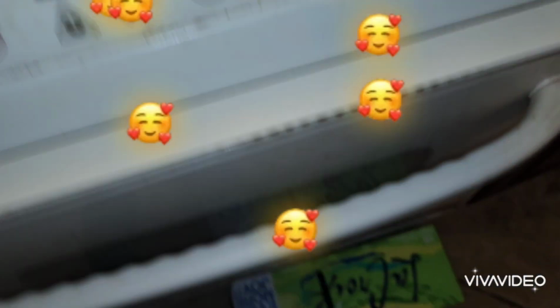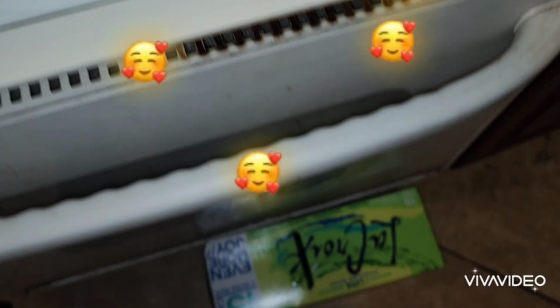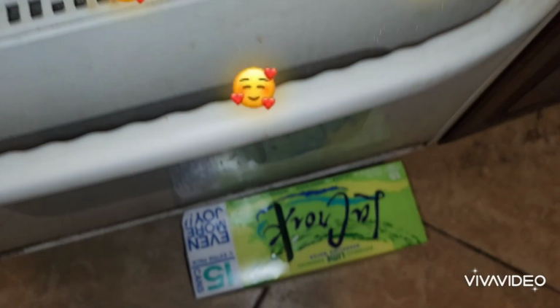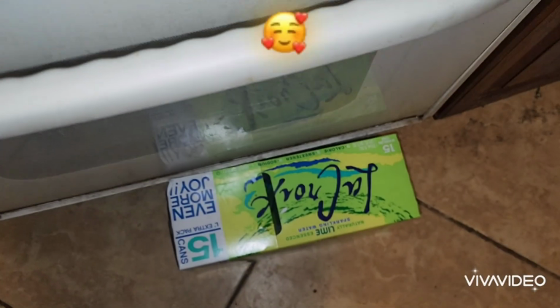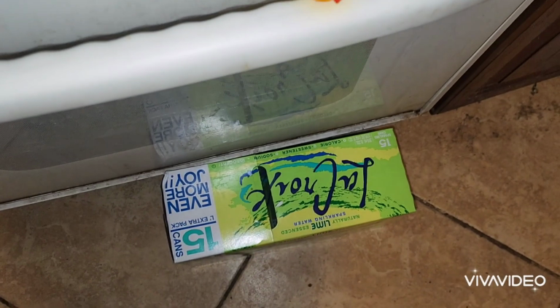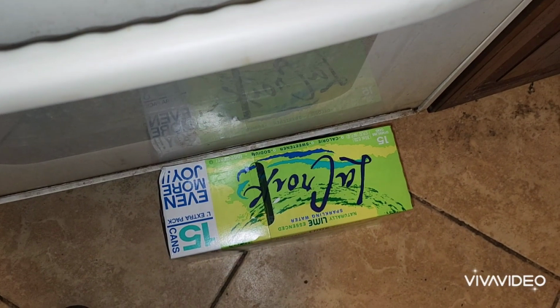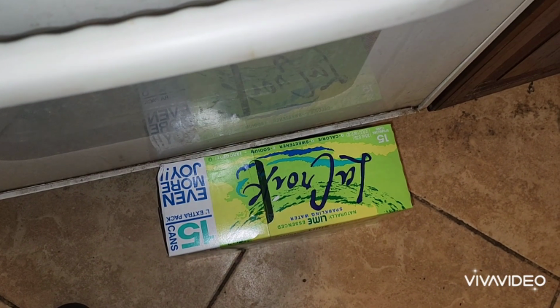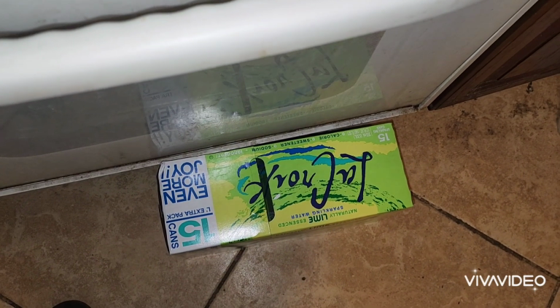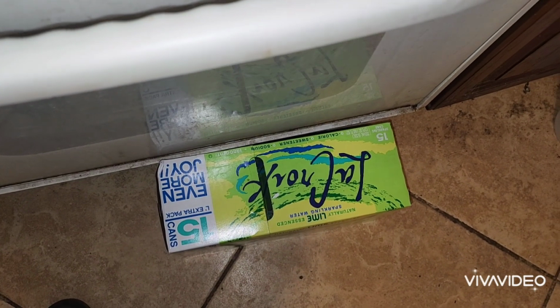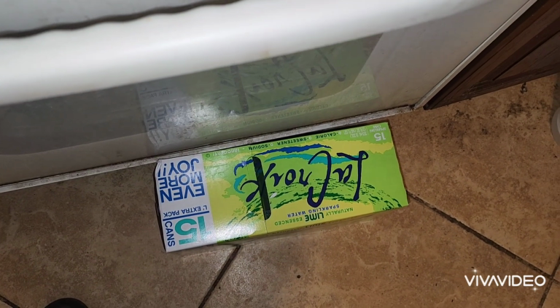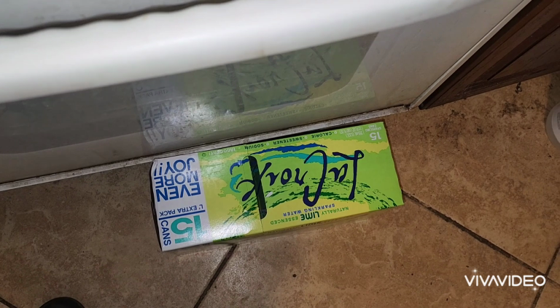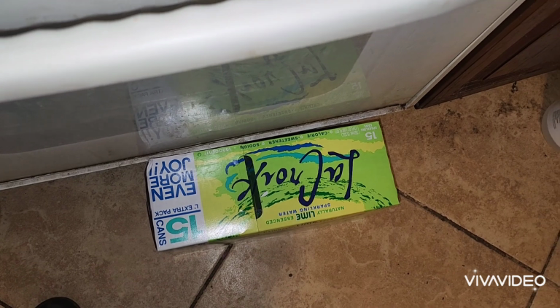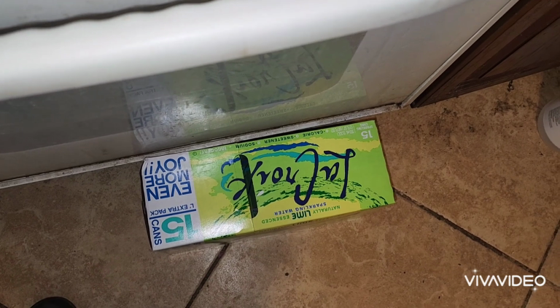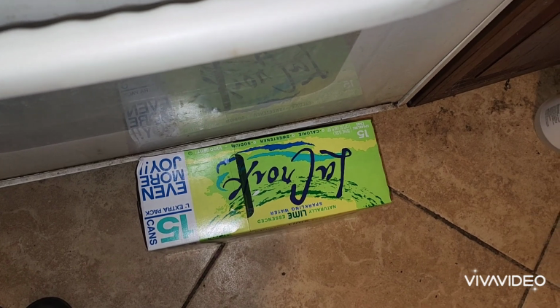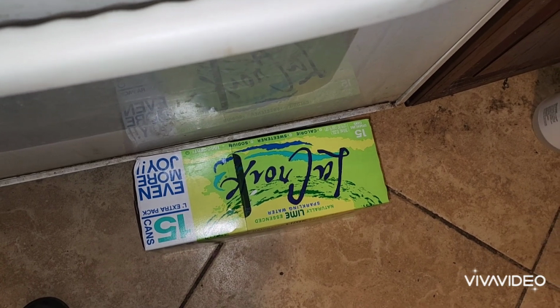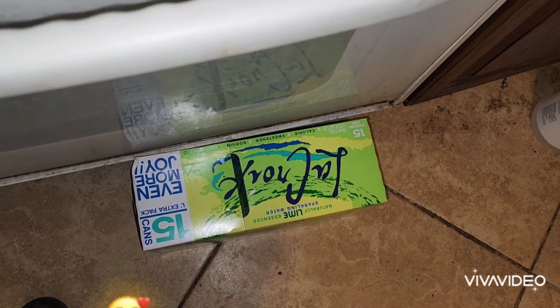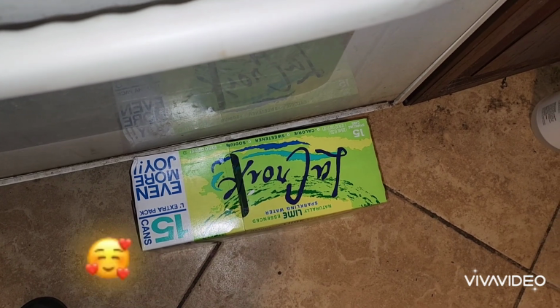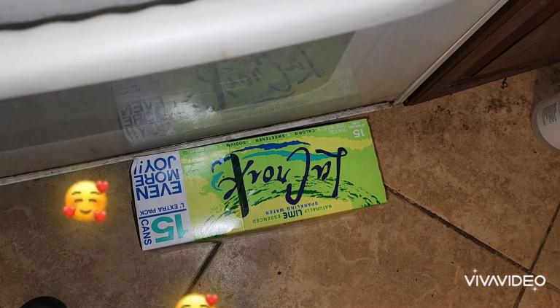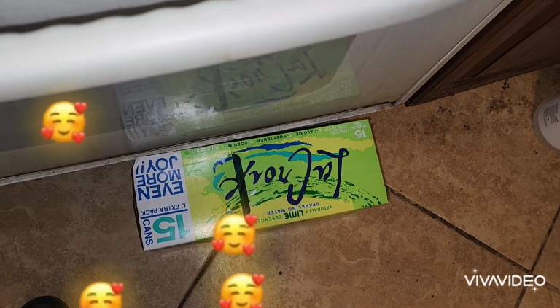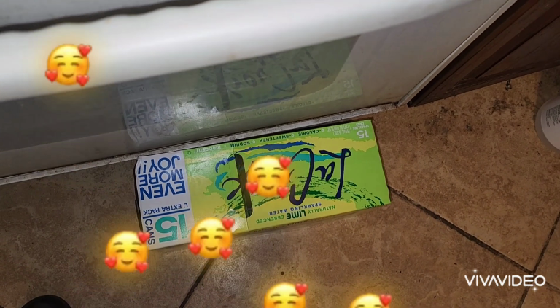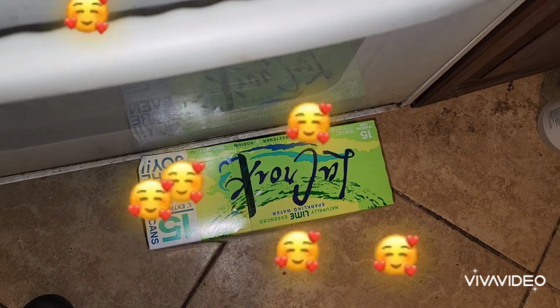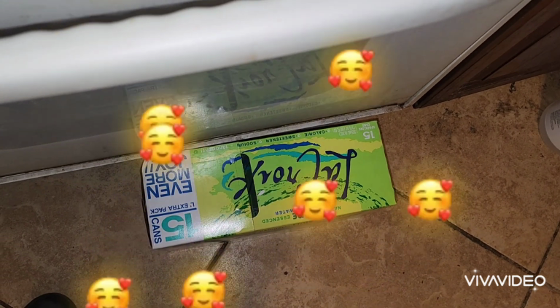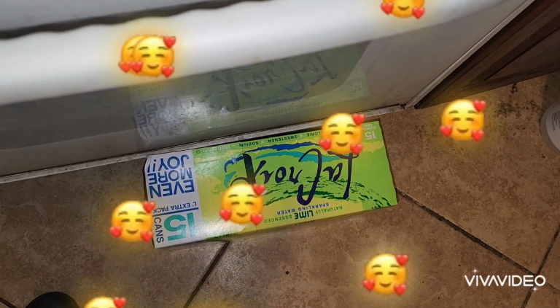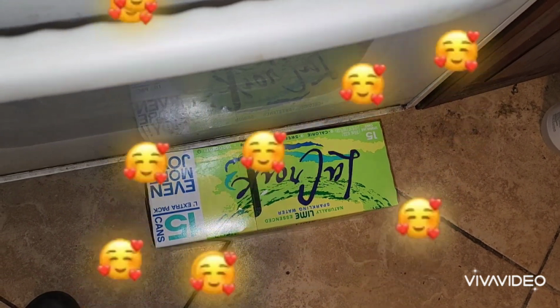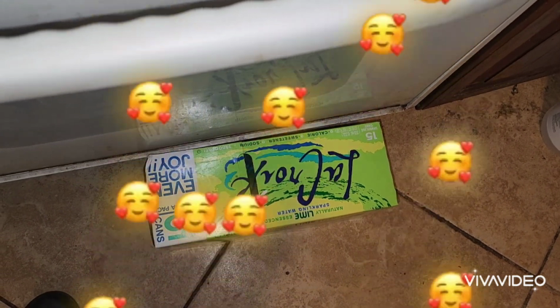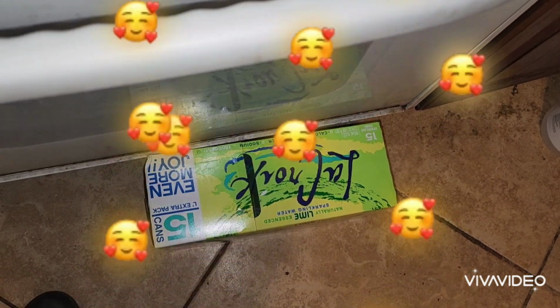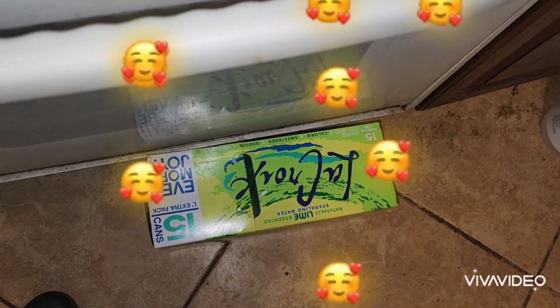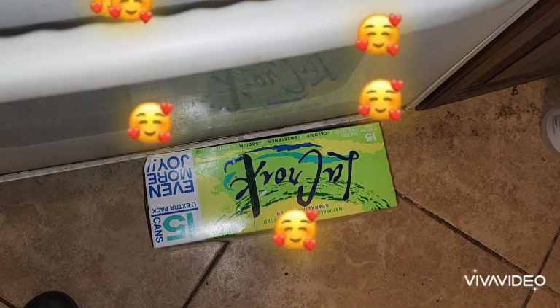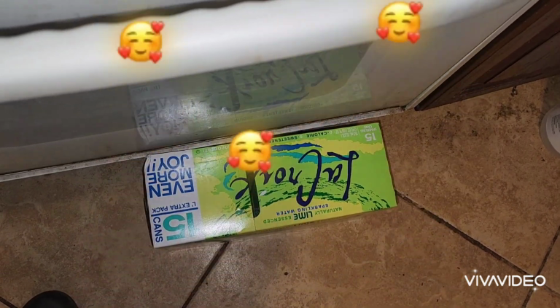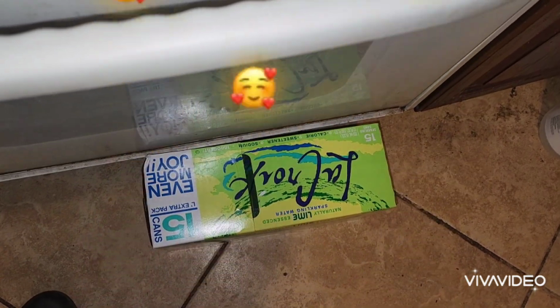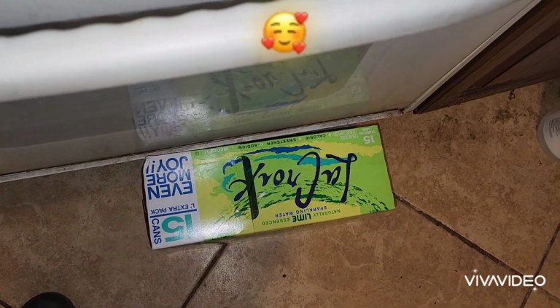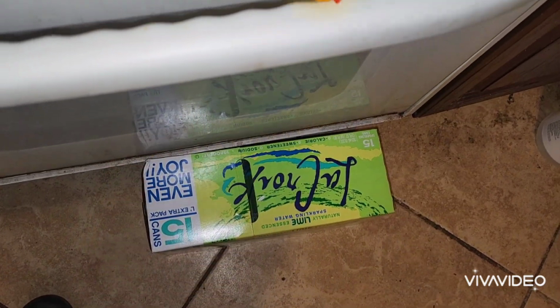We also got 15 cans of this lime flavored sparkling water.